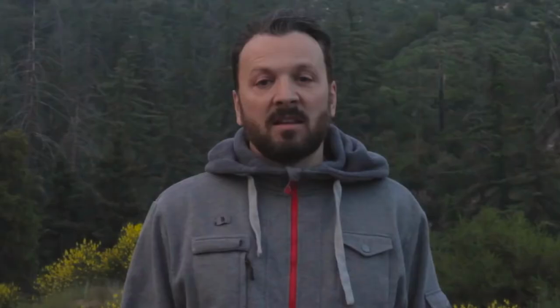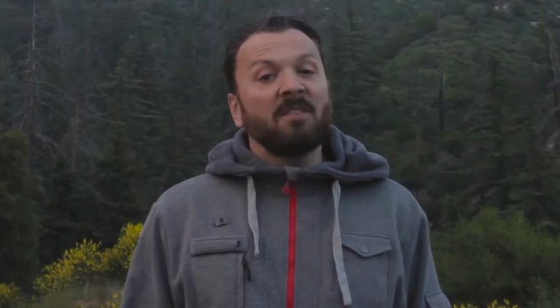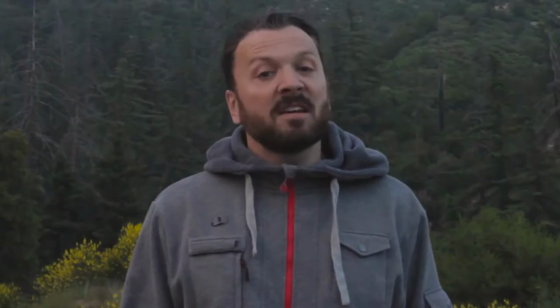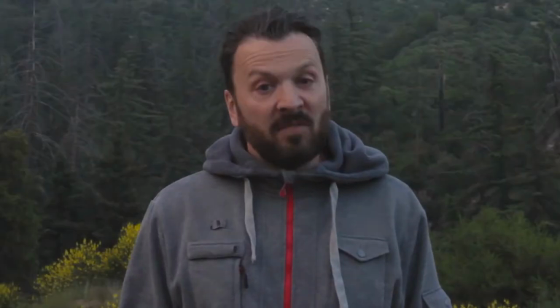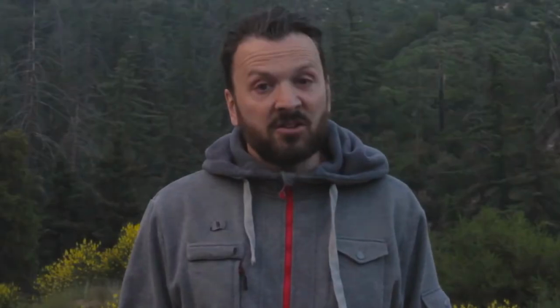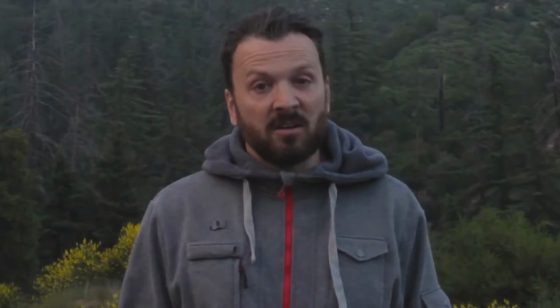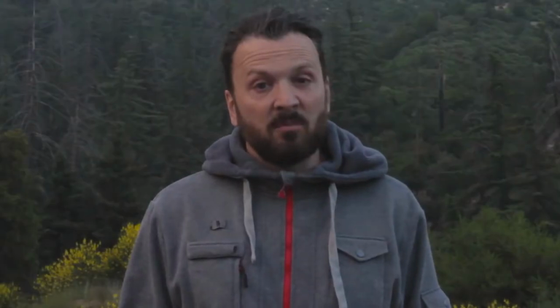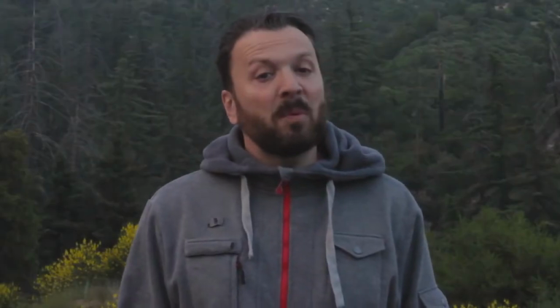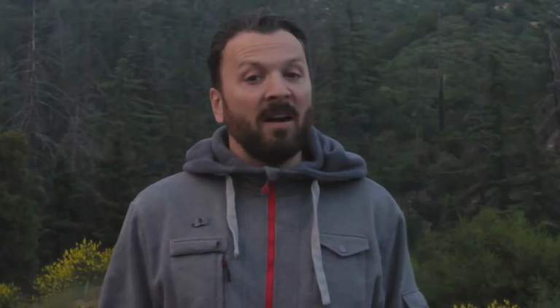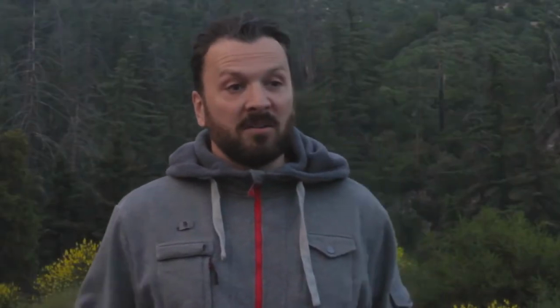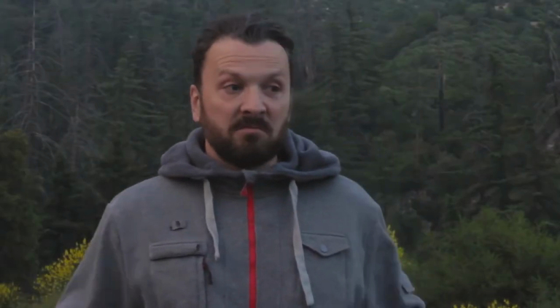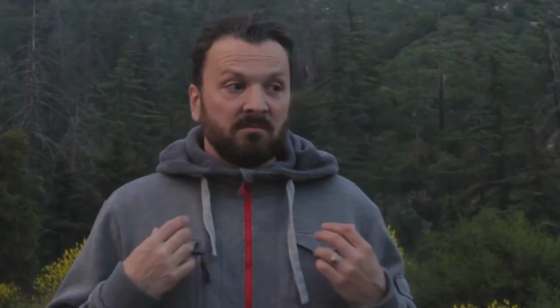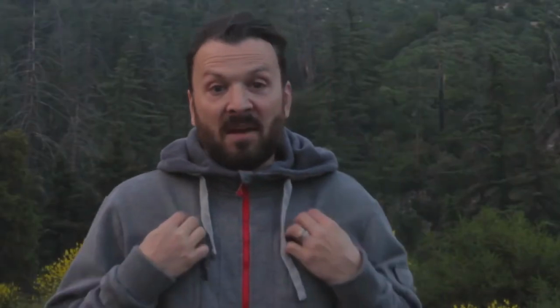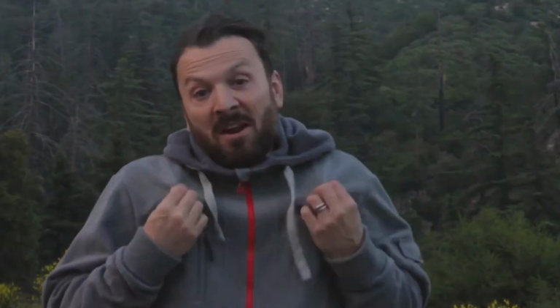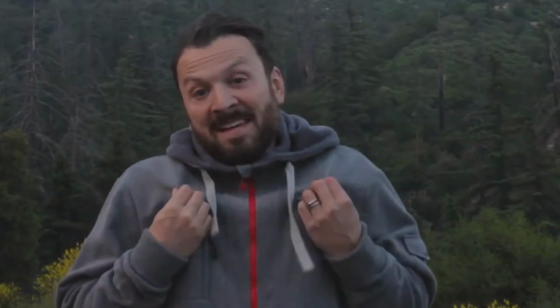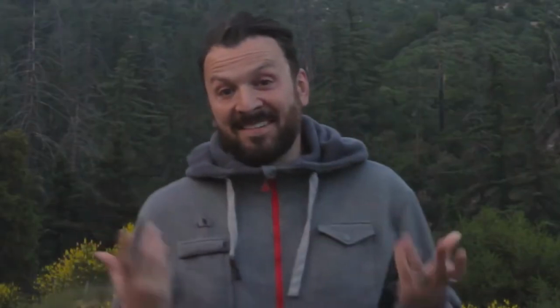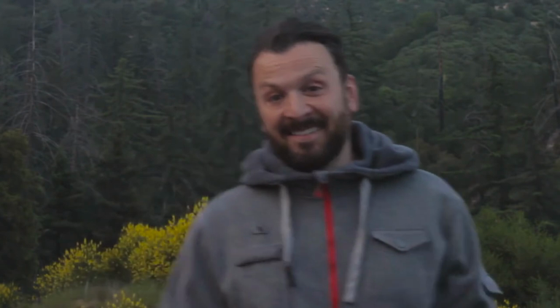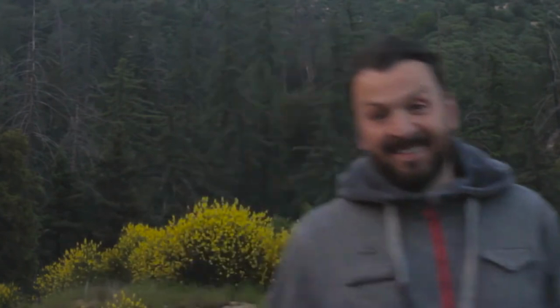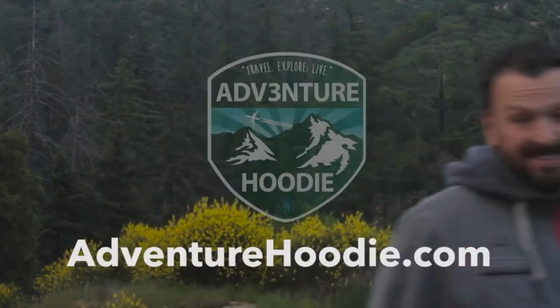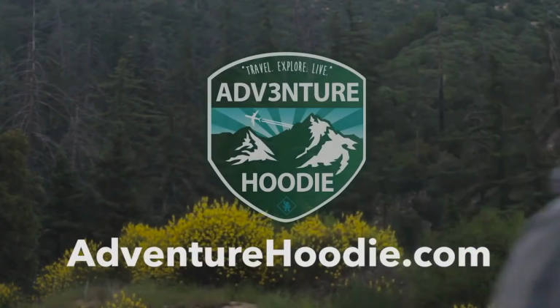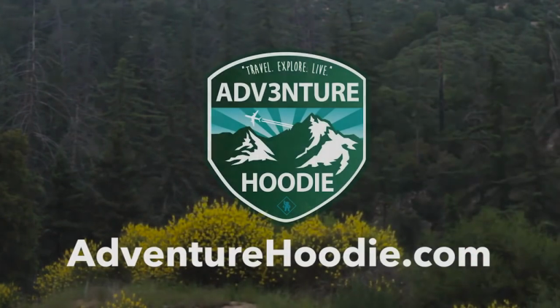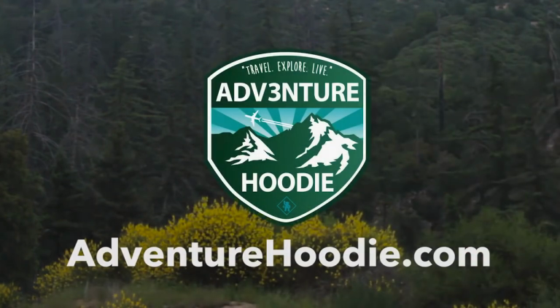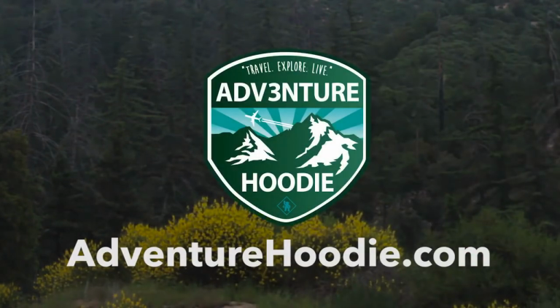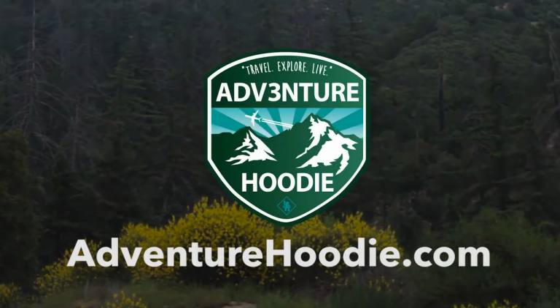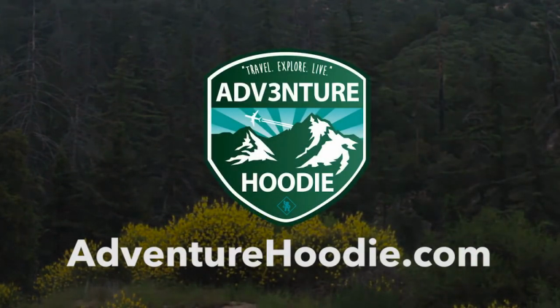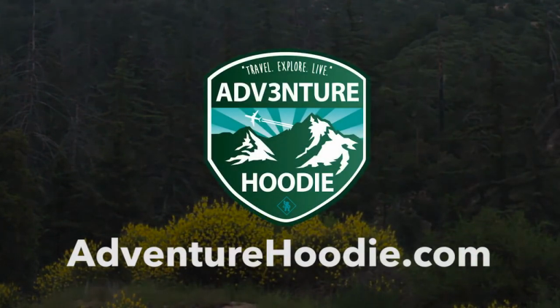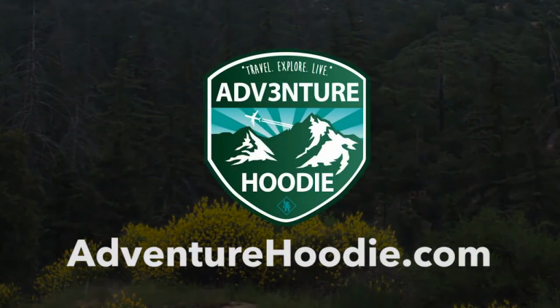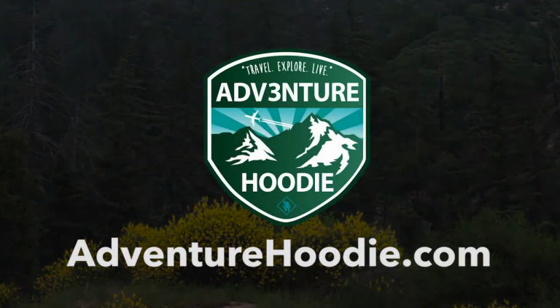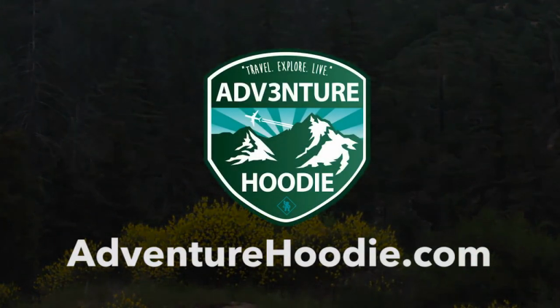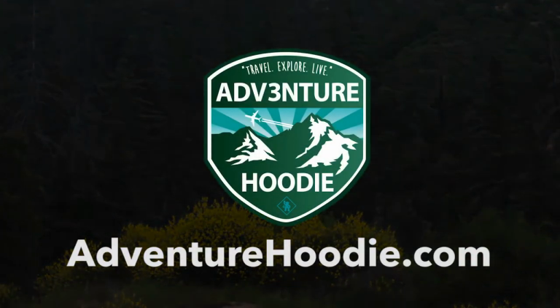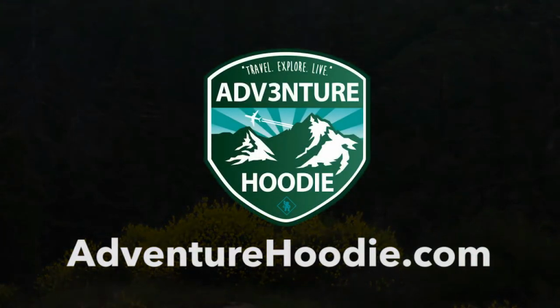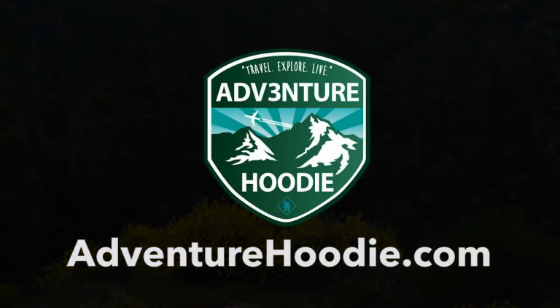Life is an adventure. Be prepared. Get one of these. To get your Adventure Hoodie, go to AdventureHoodie.com.